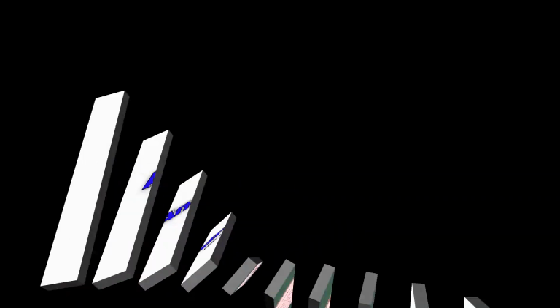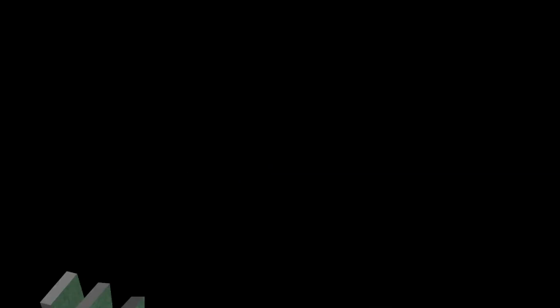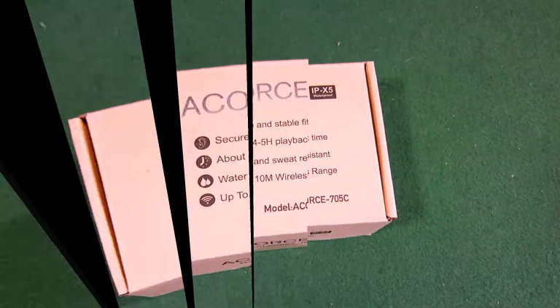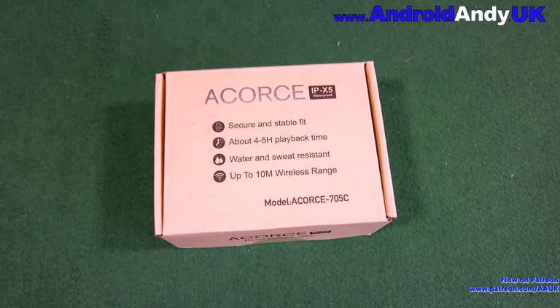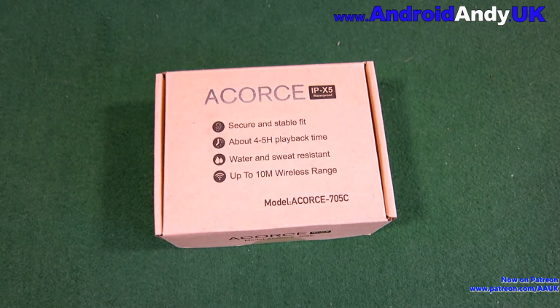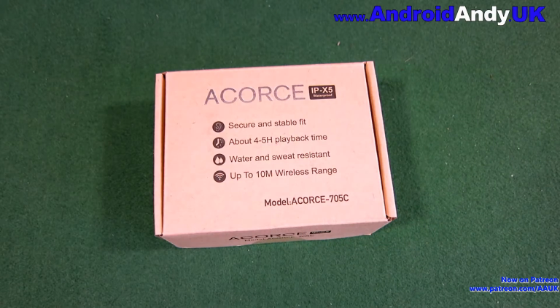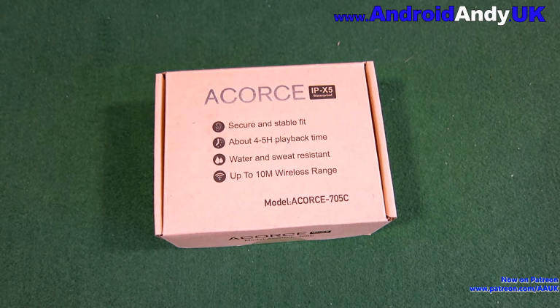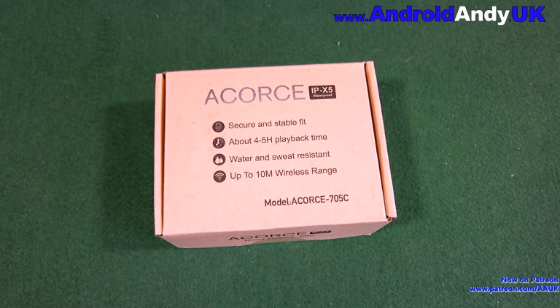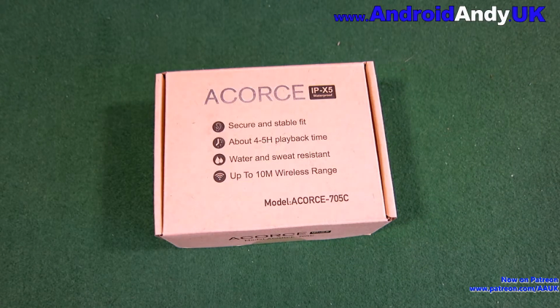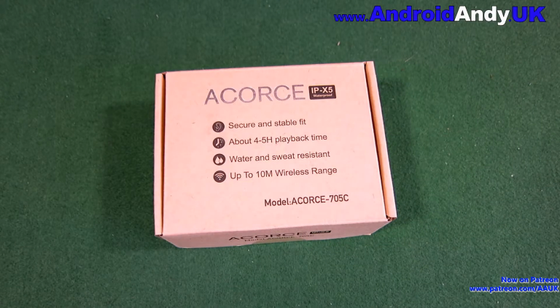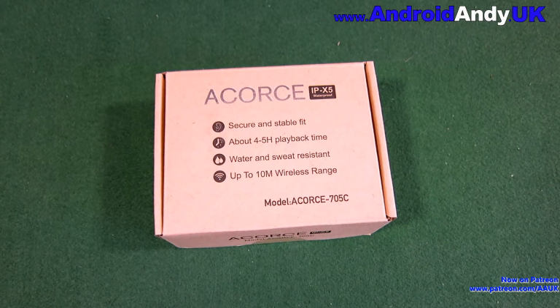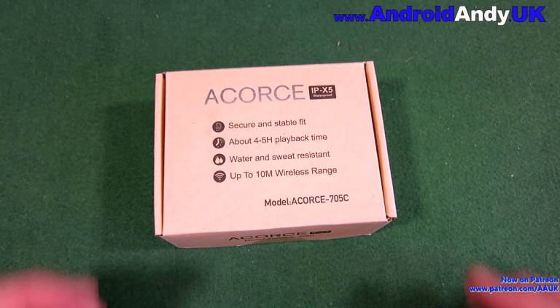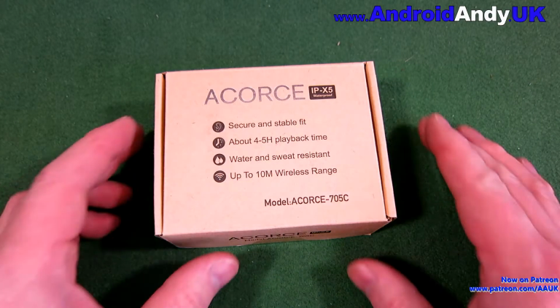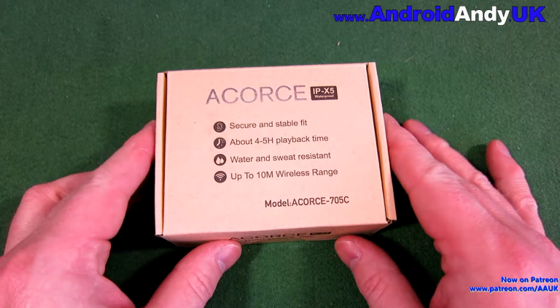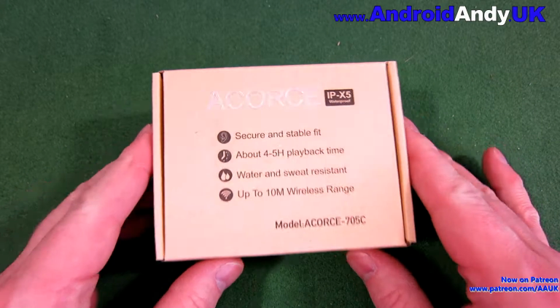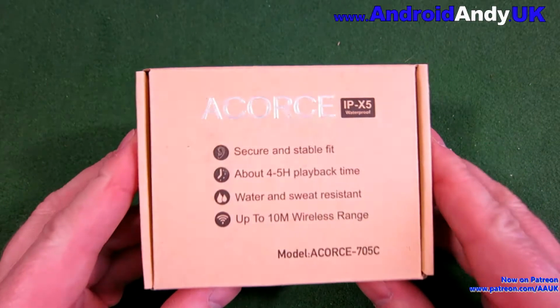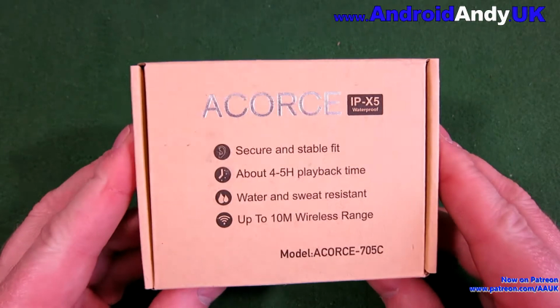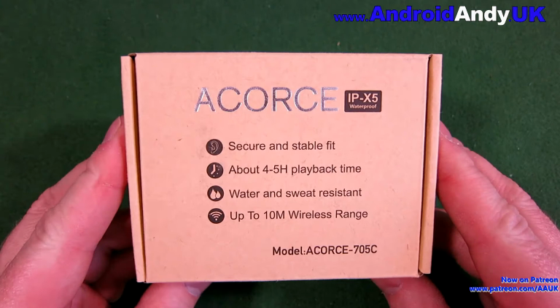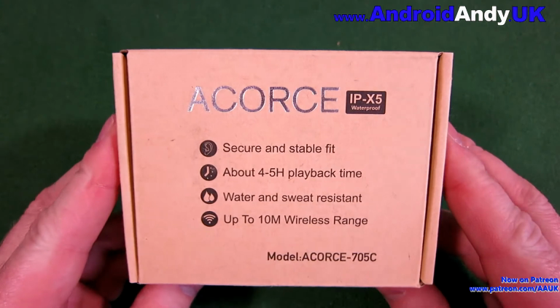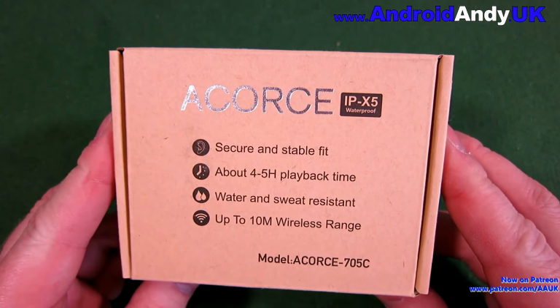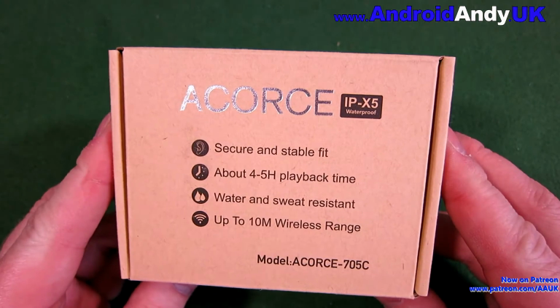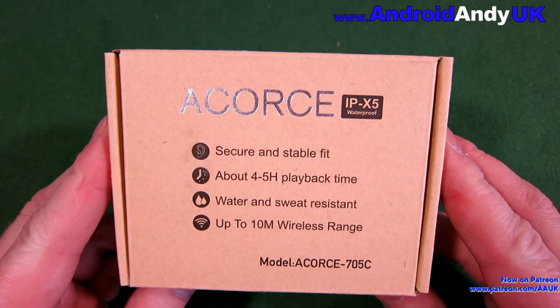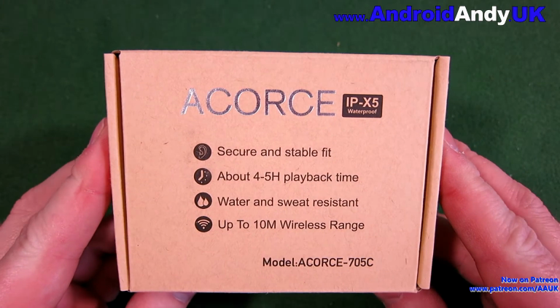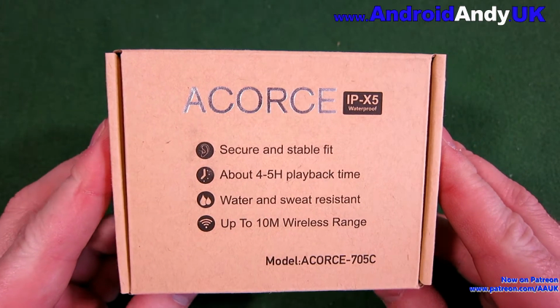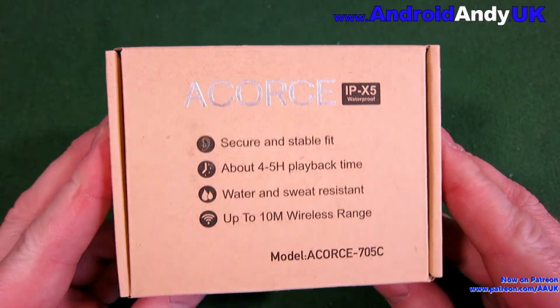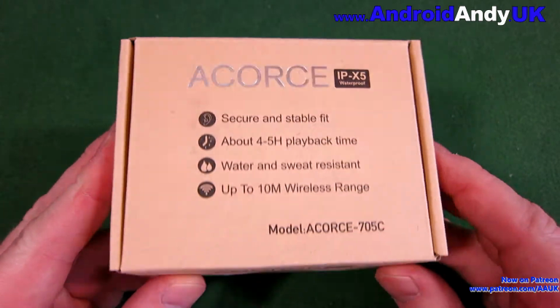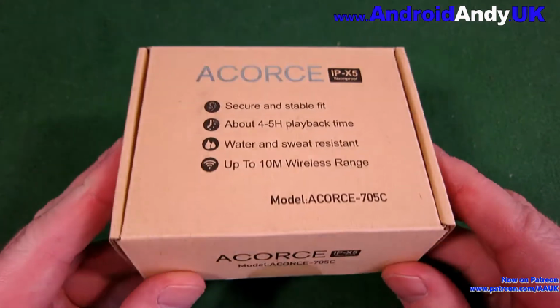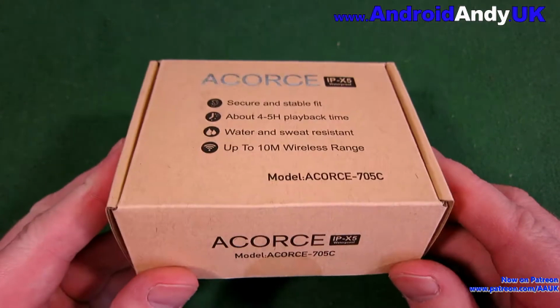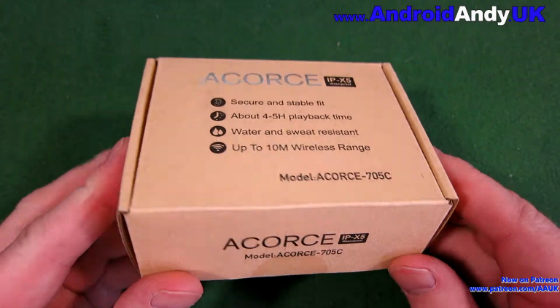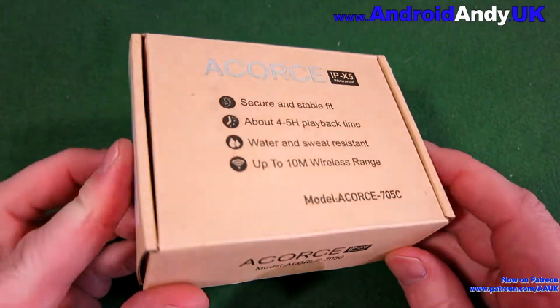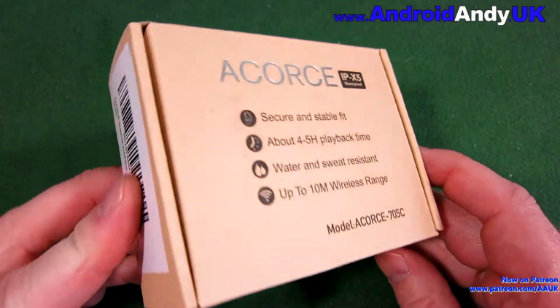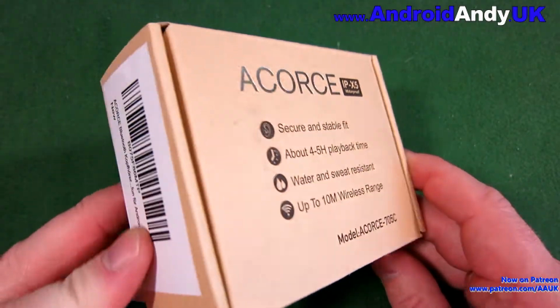Hi guys, Andy here. With more and more phones removing the headphone jack, Bluetooth headsets are going to be more and more important.